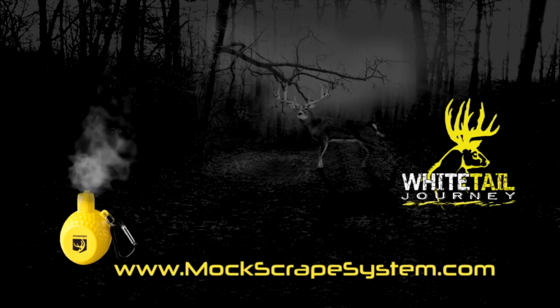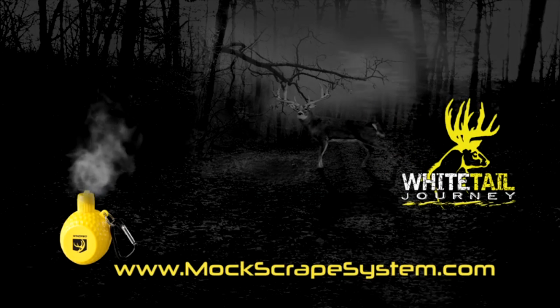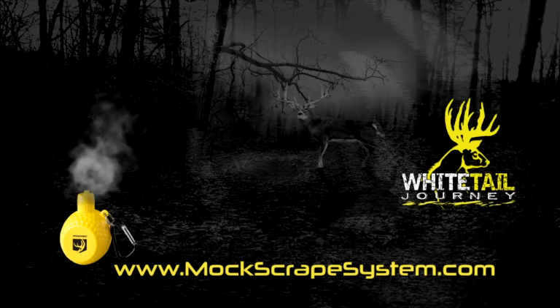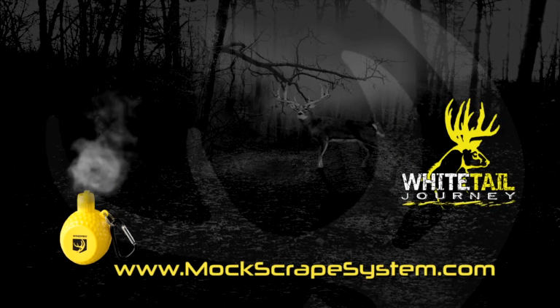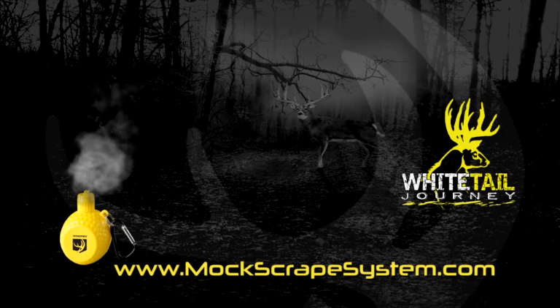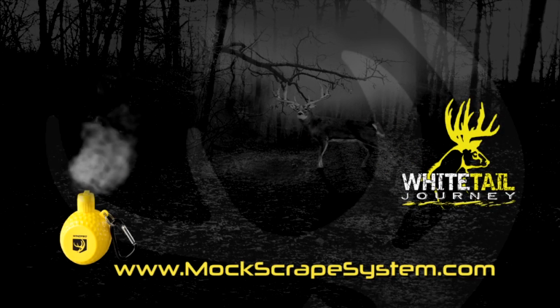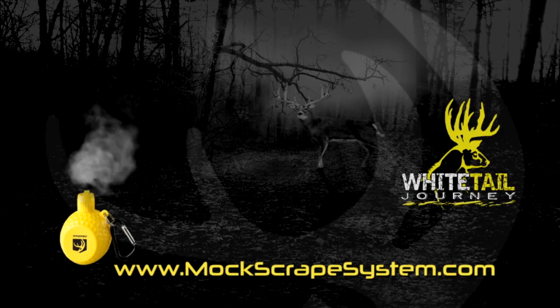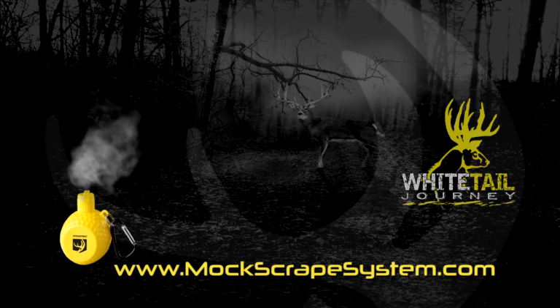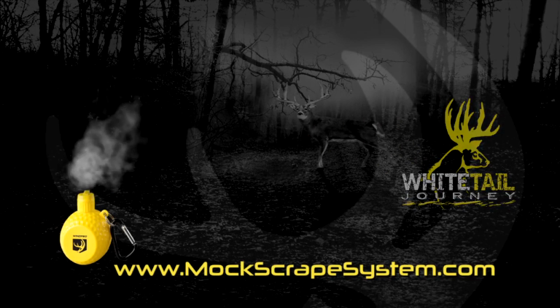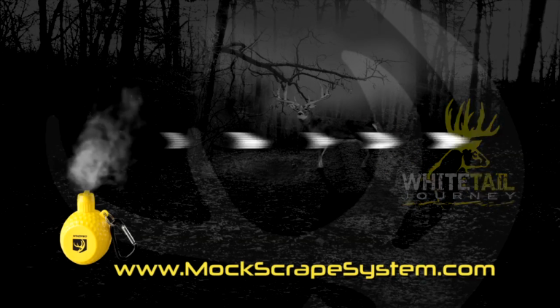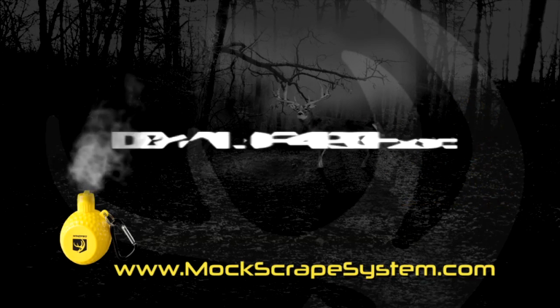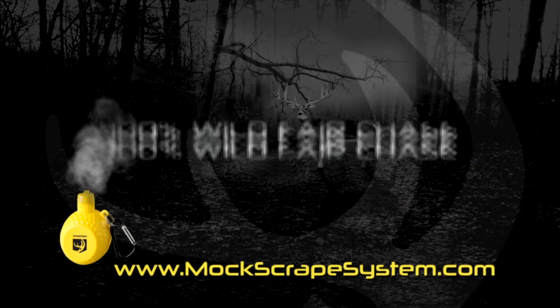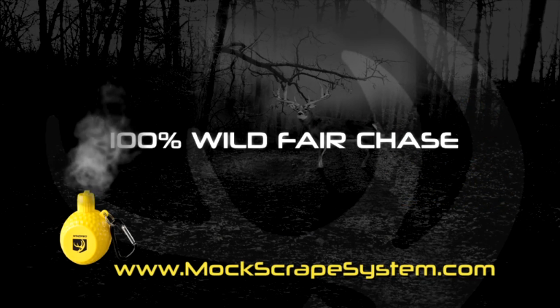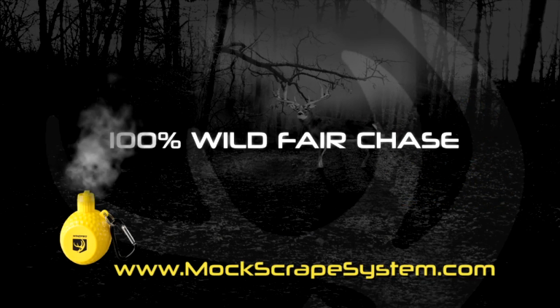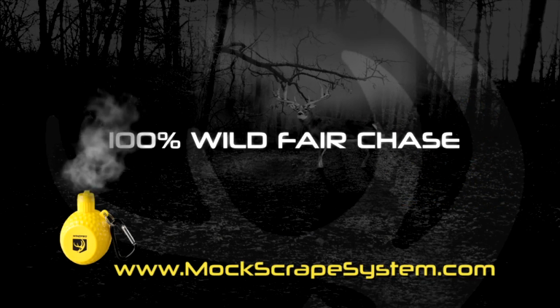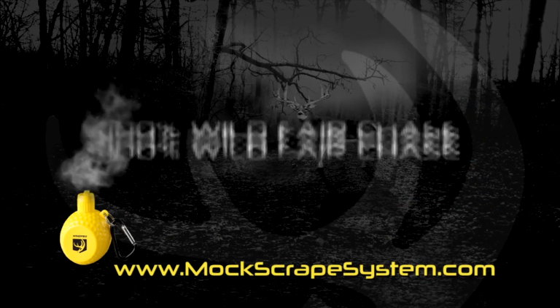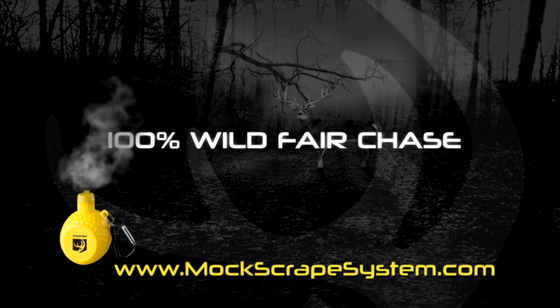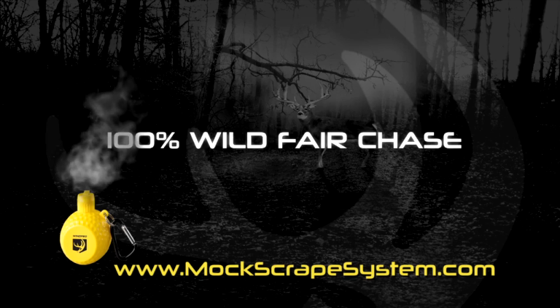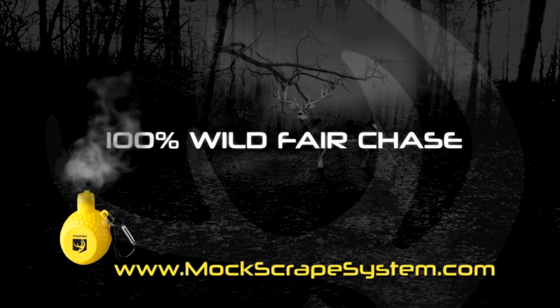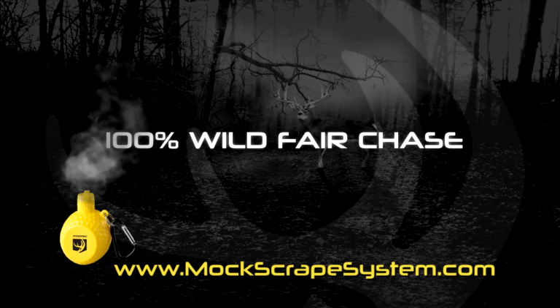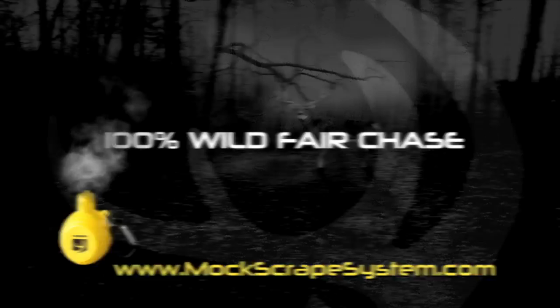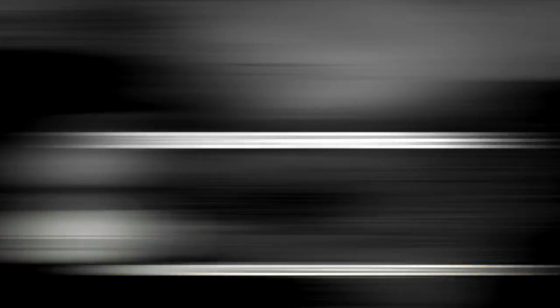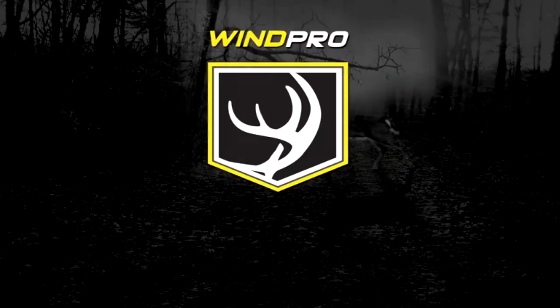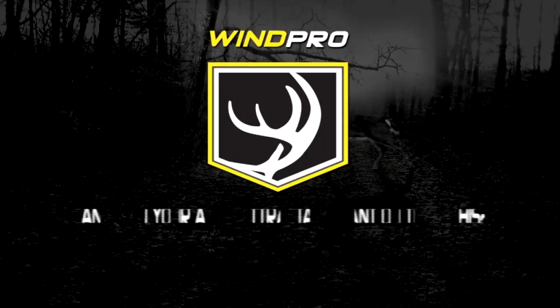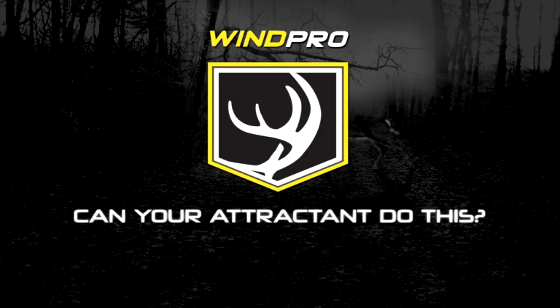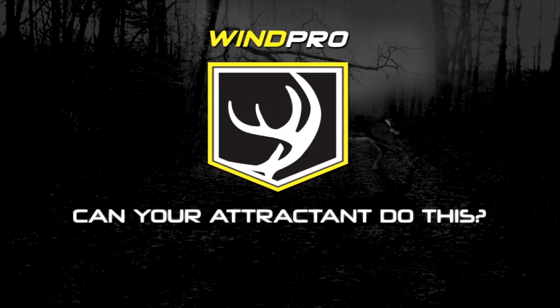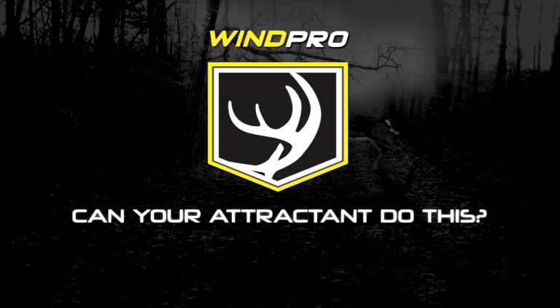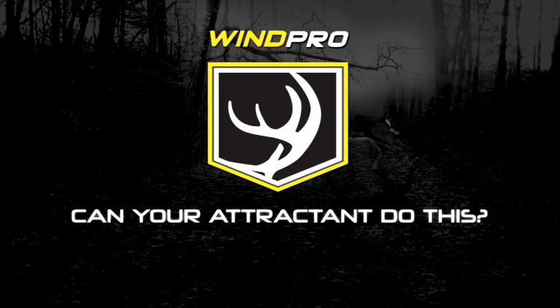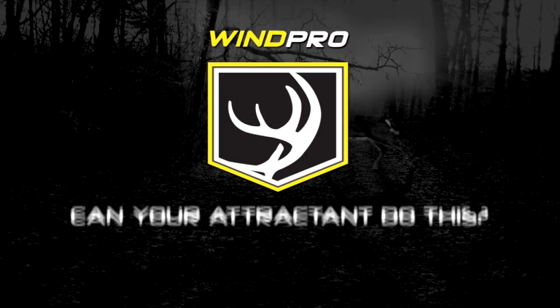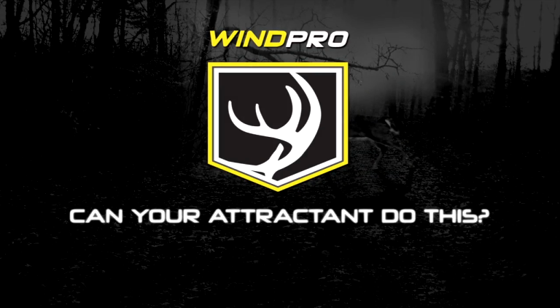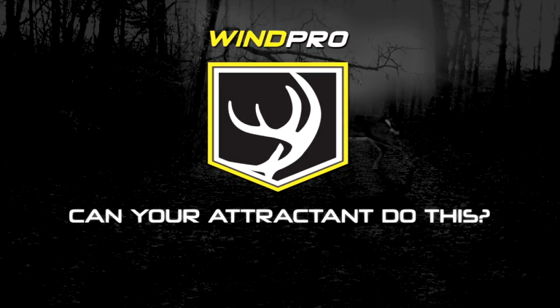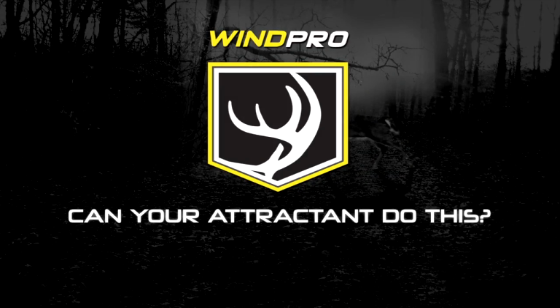All WinPro trail camera footage is 100% wild fair chase.